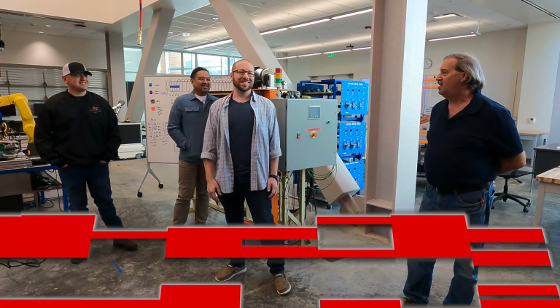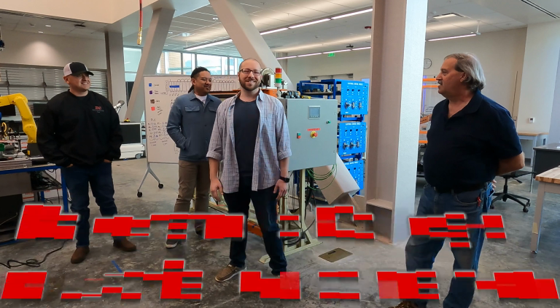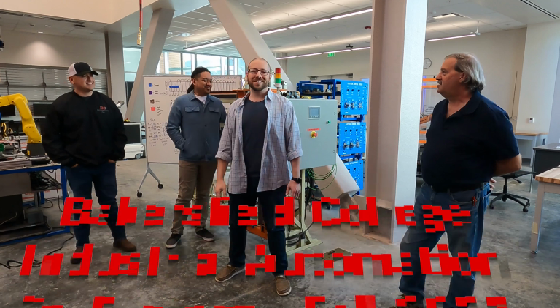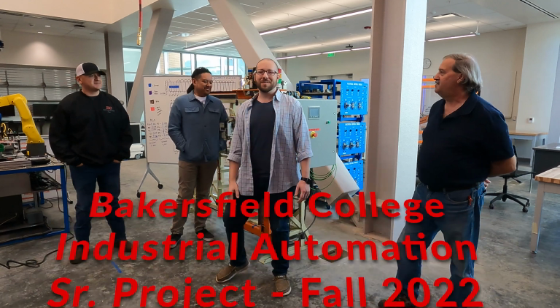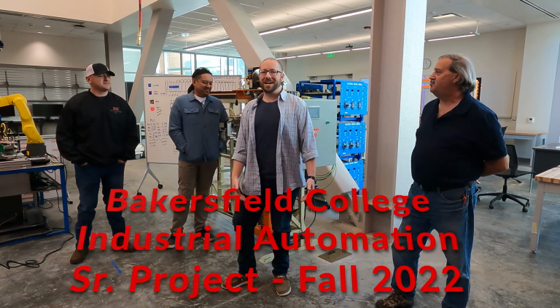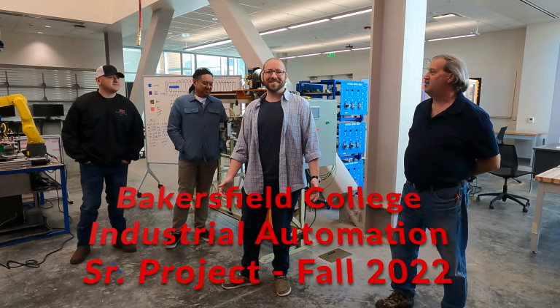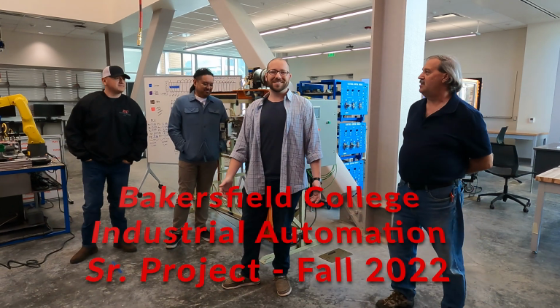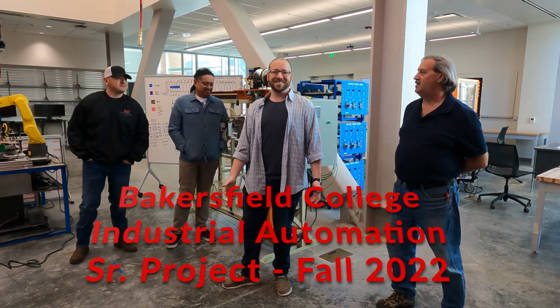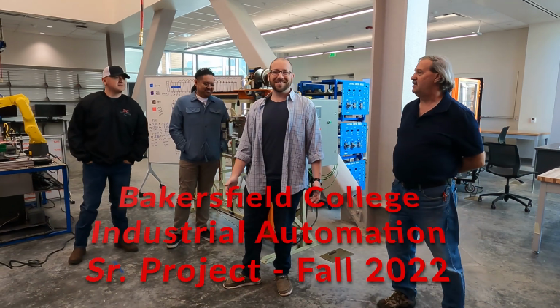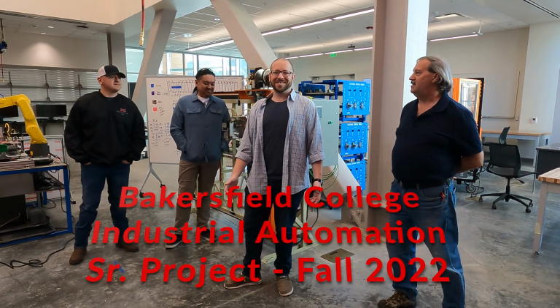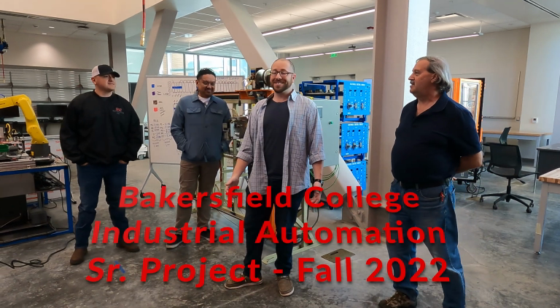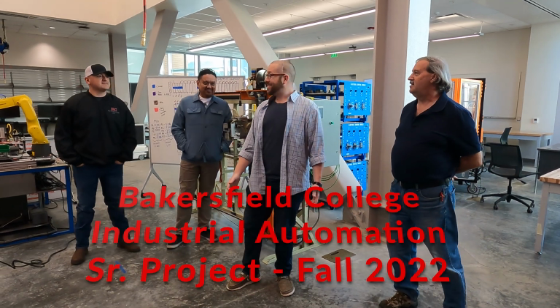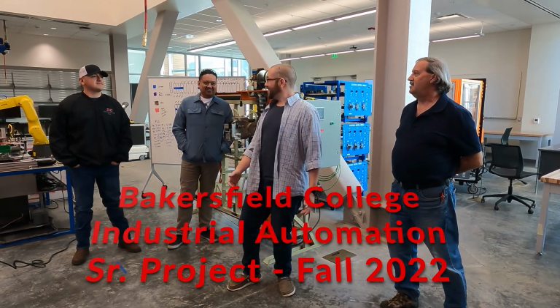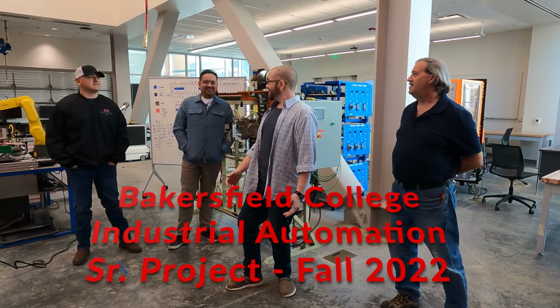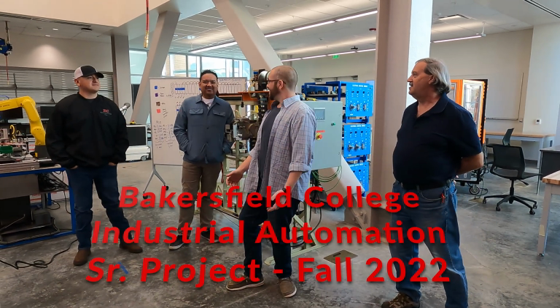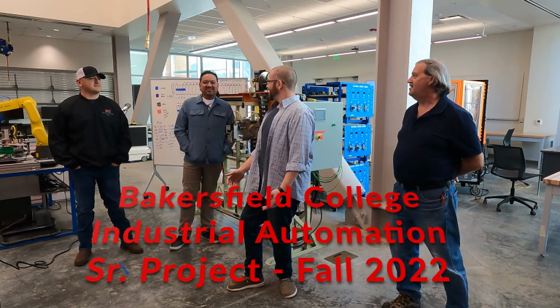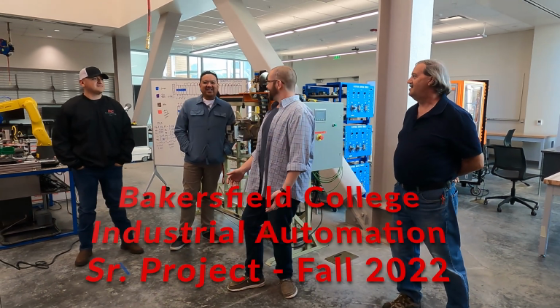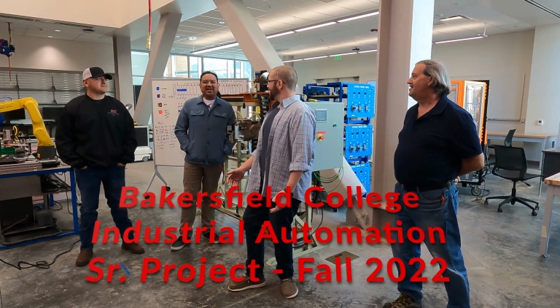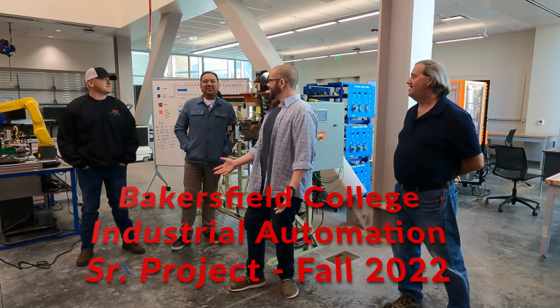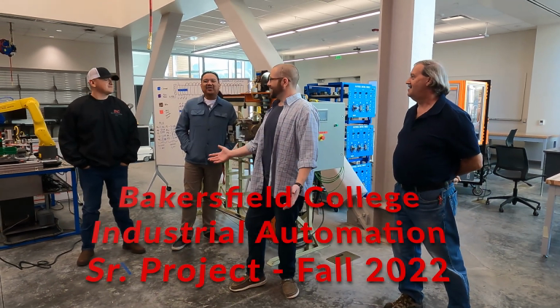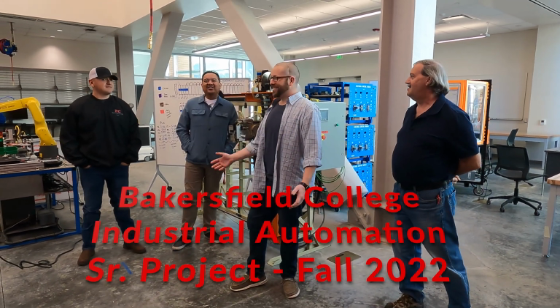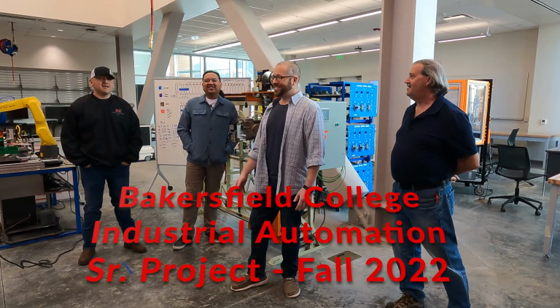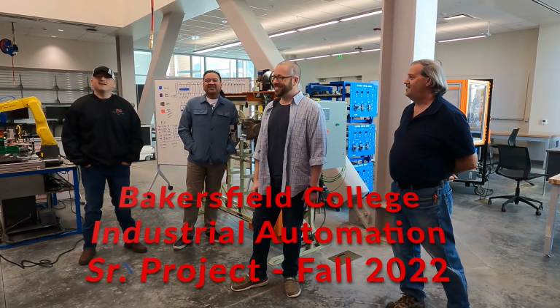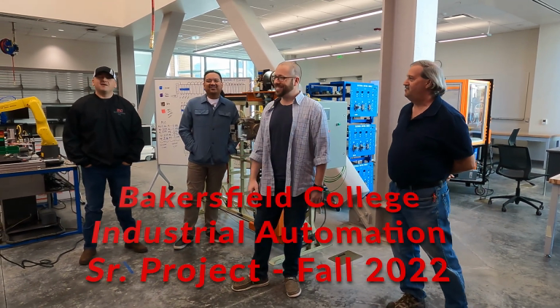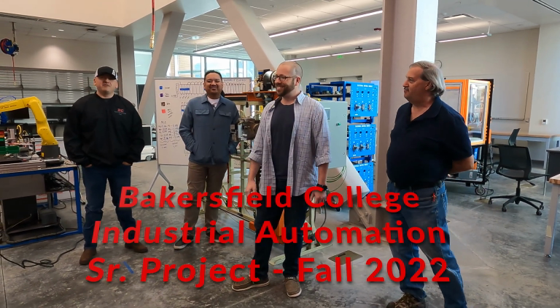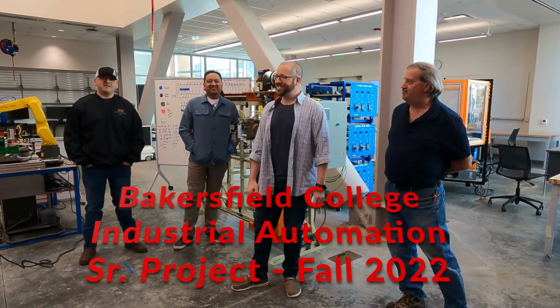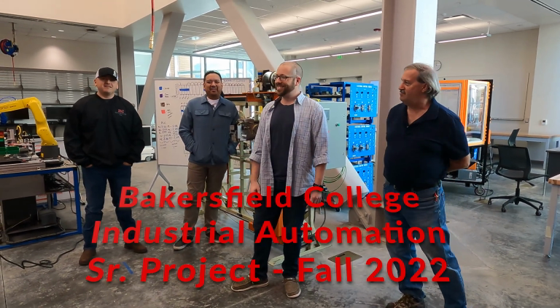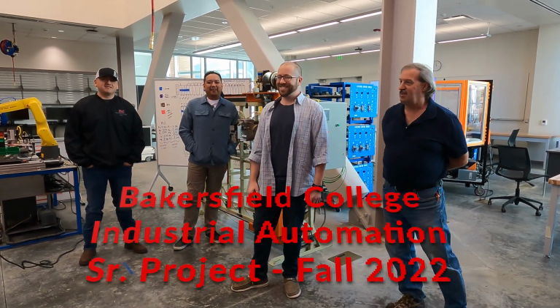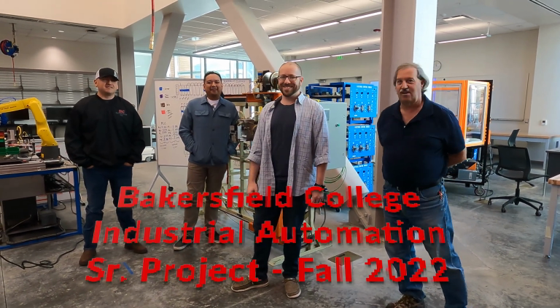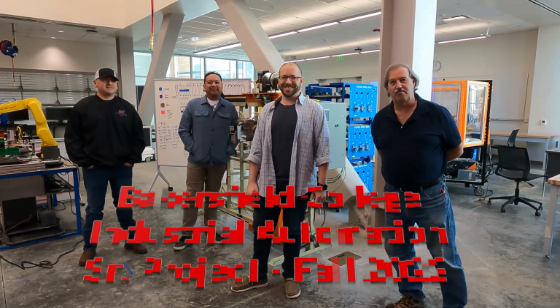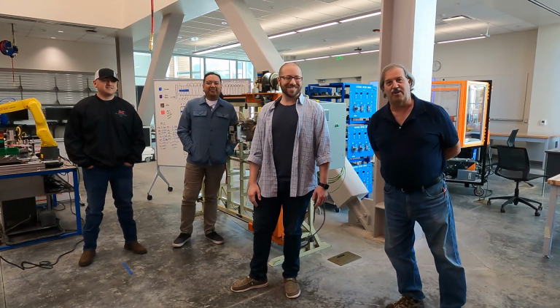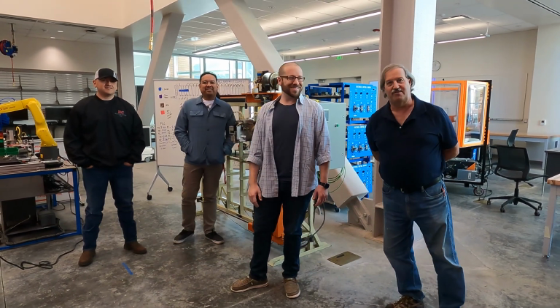I'm Matt. I'm Lloyd. I'm Ivery. I'm Paul.